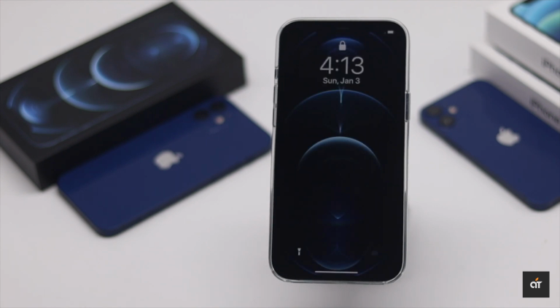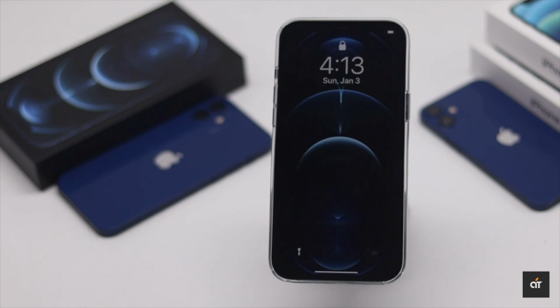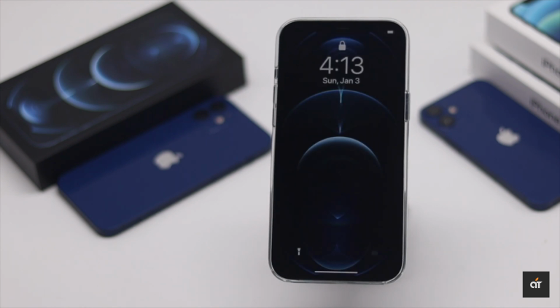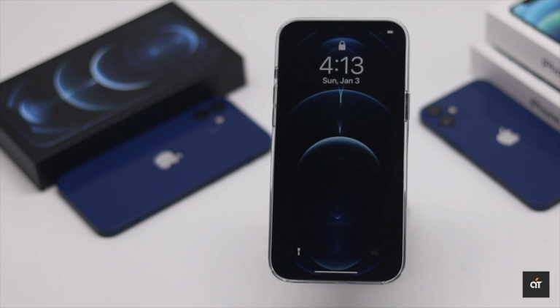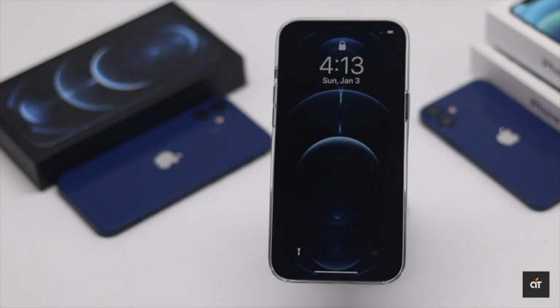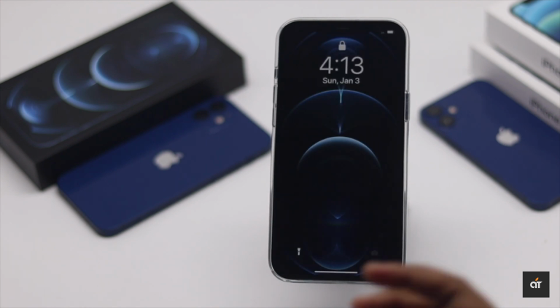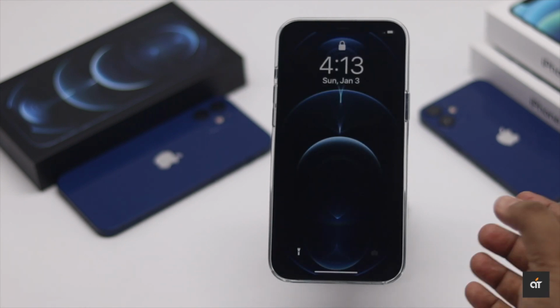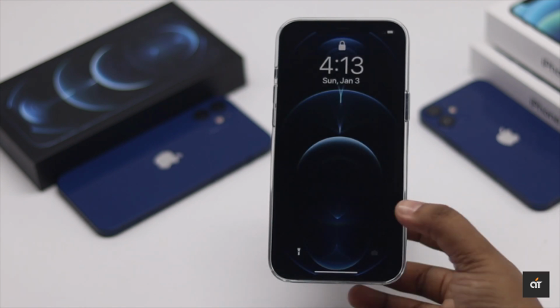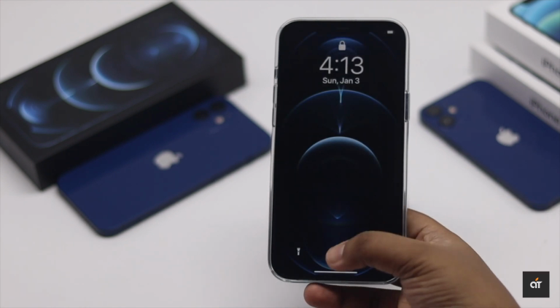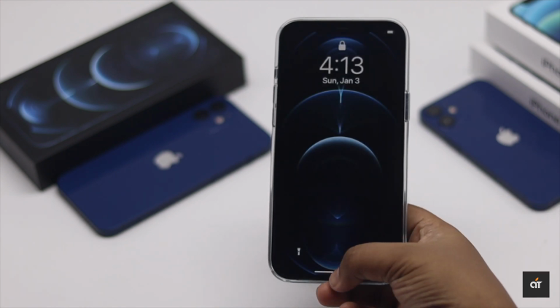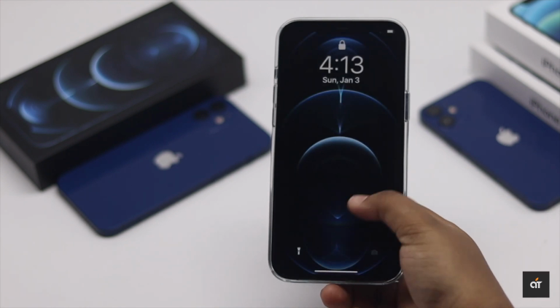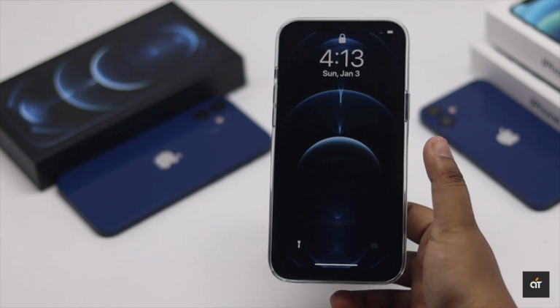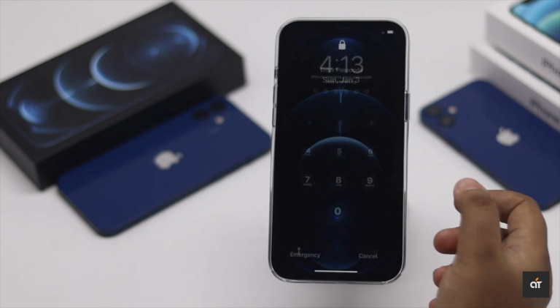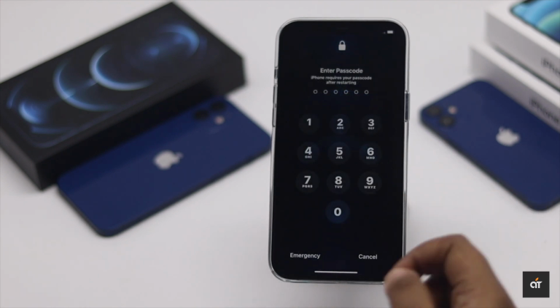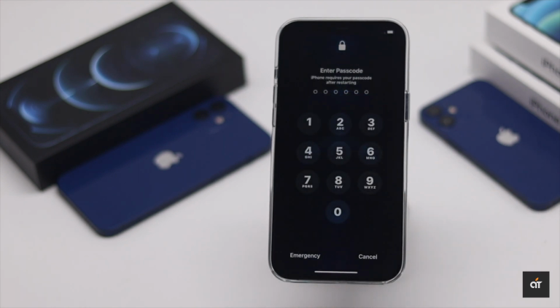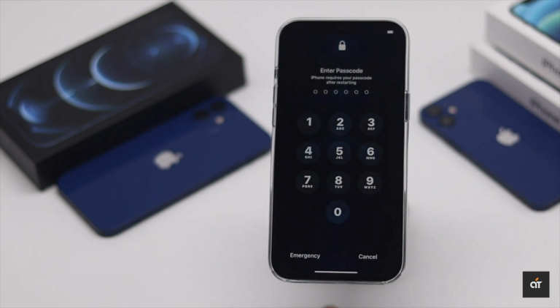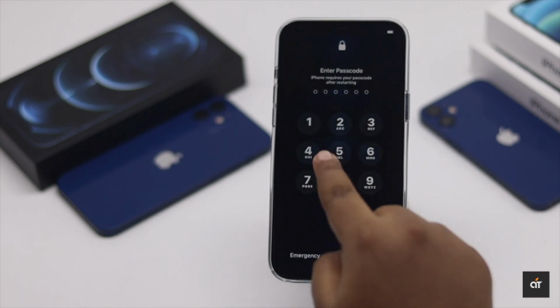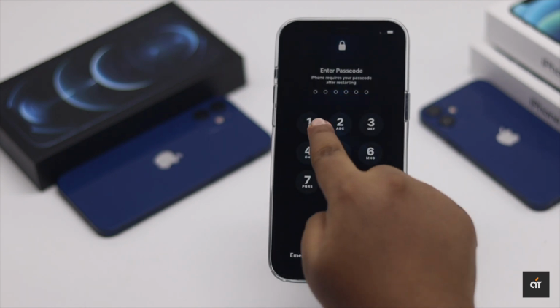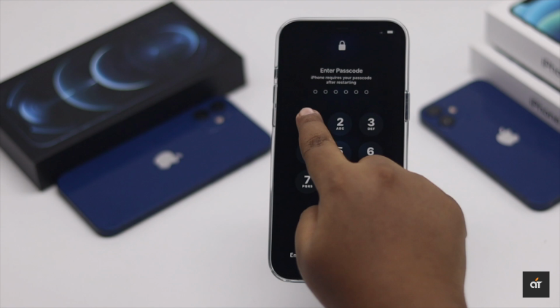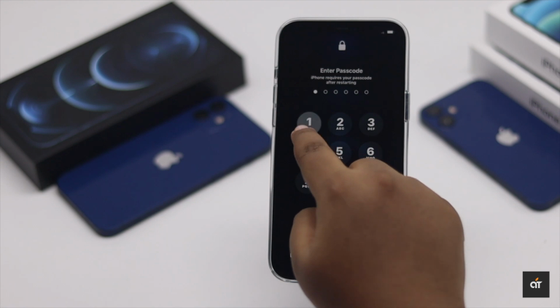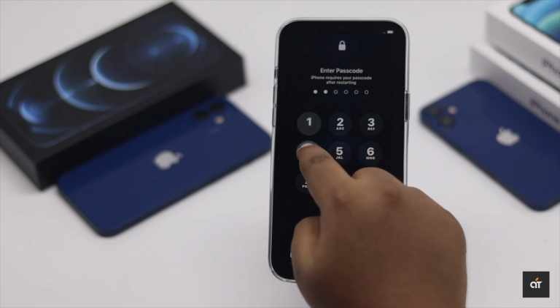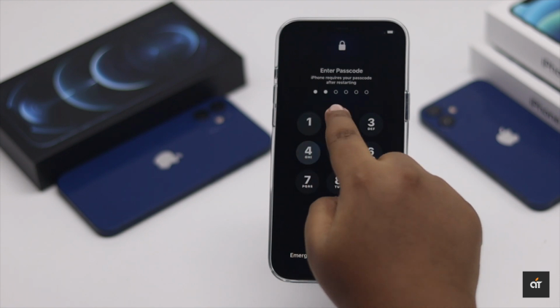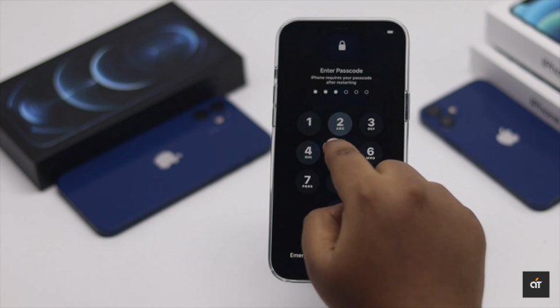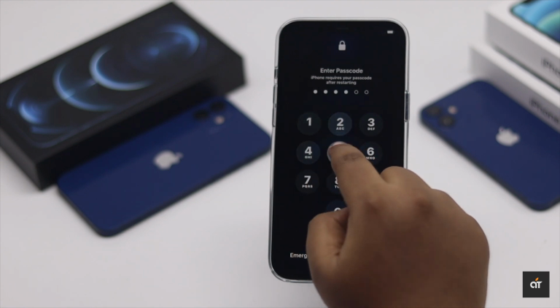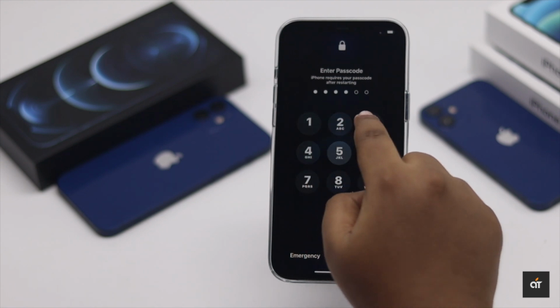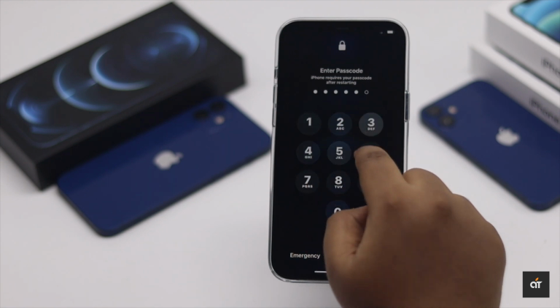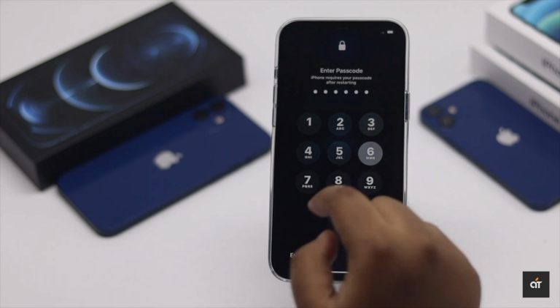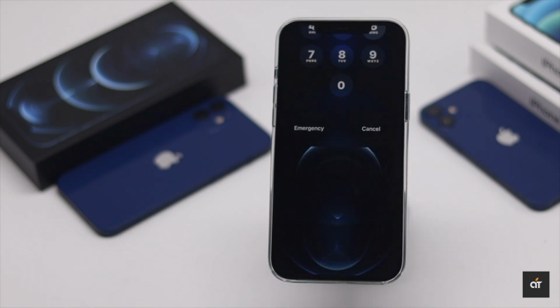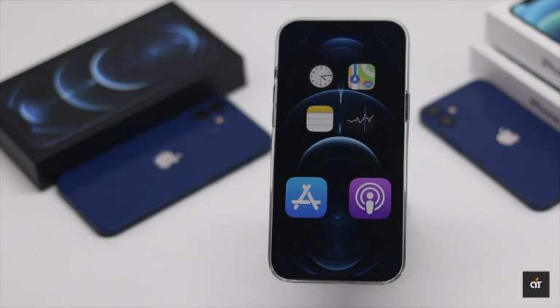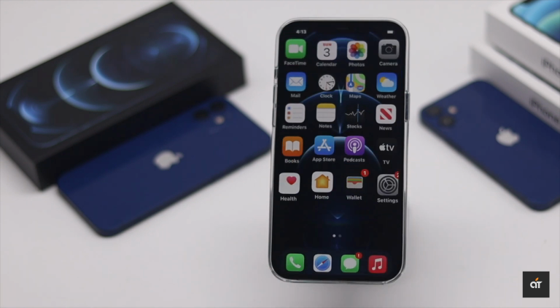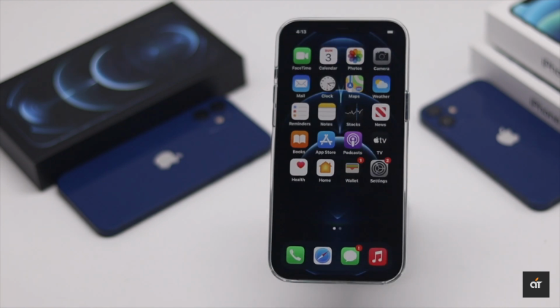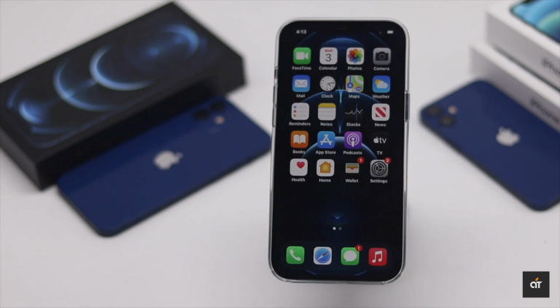After the iPhone is turned on, it will work as before and fix any kind of problems.